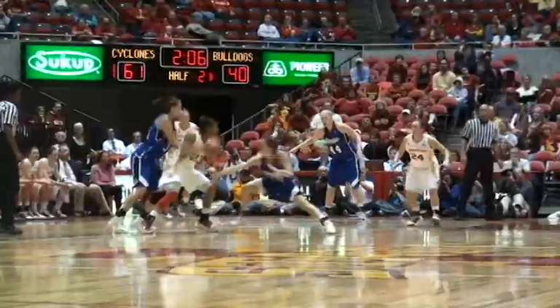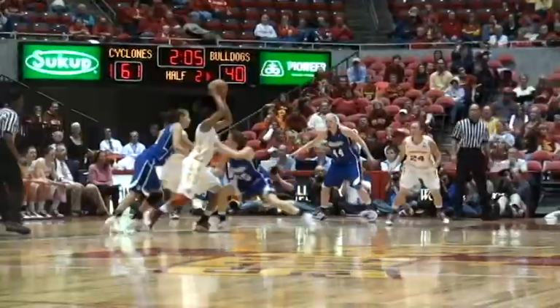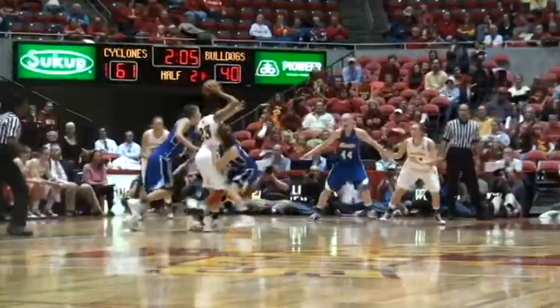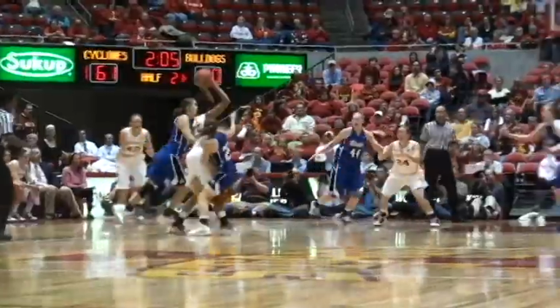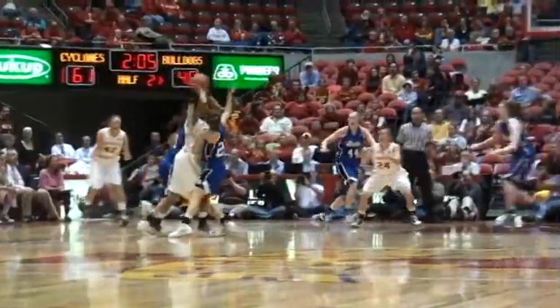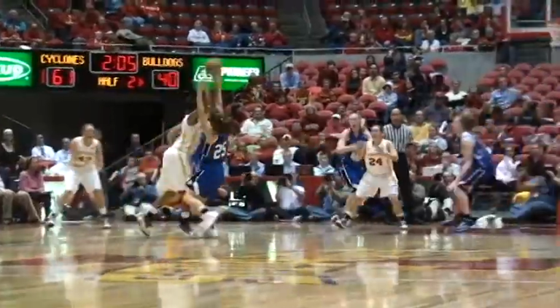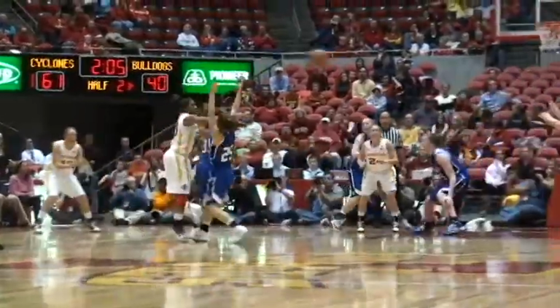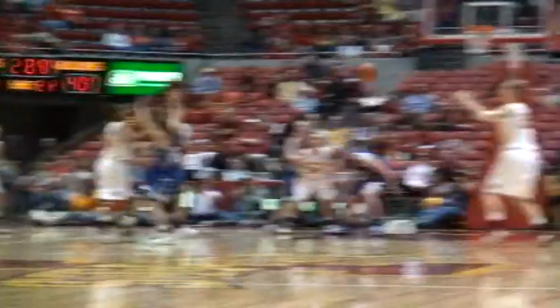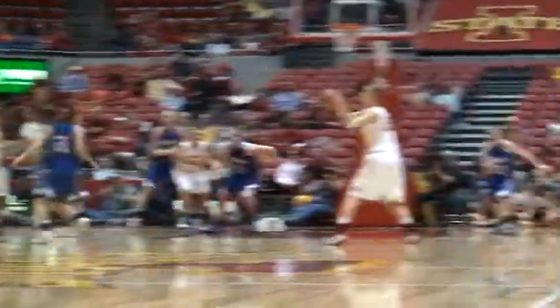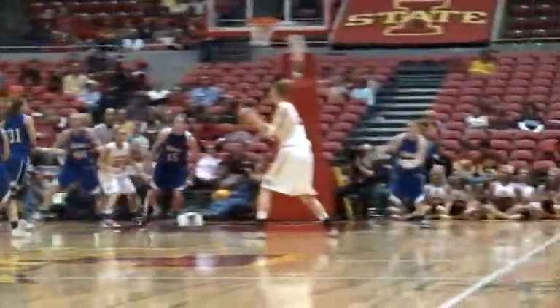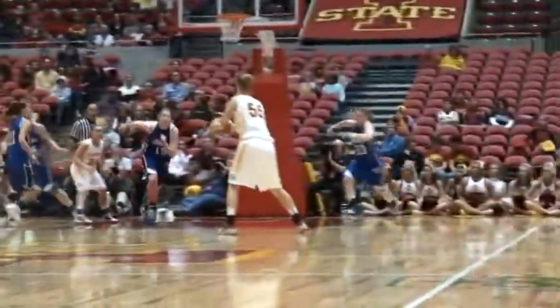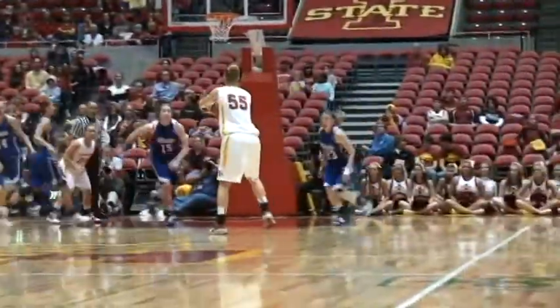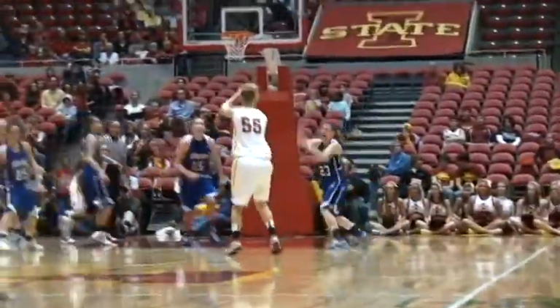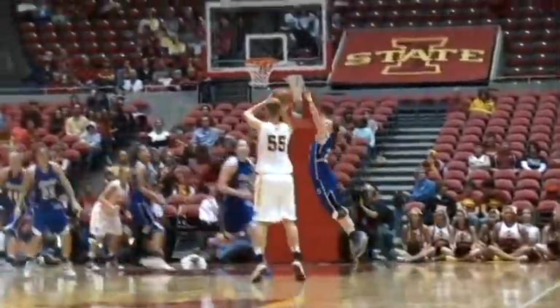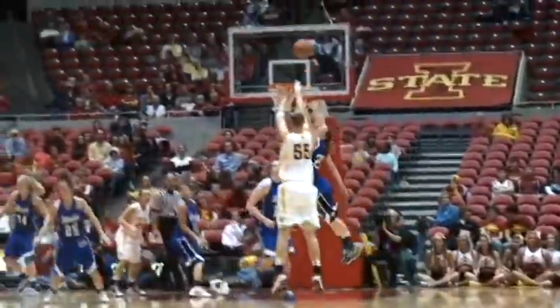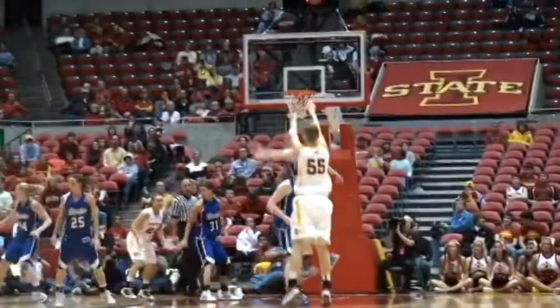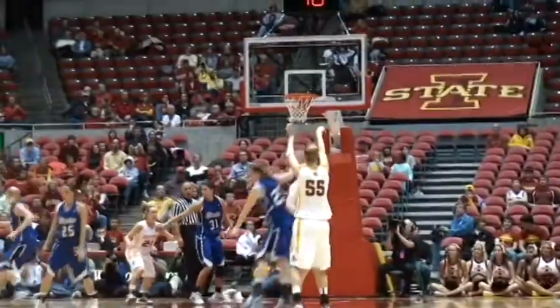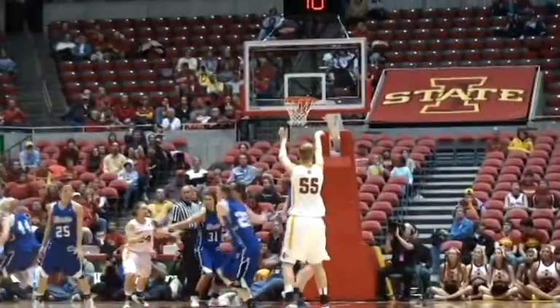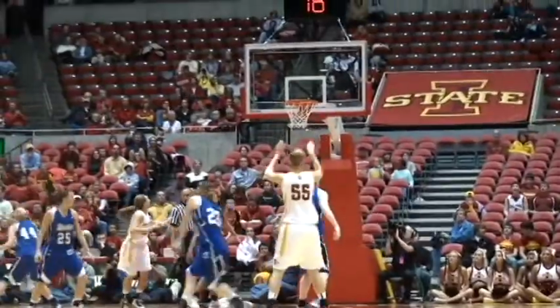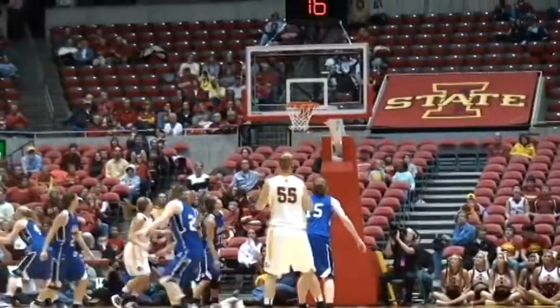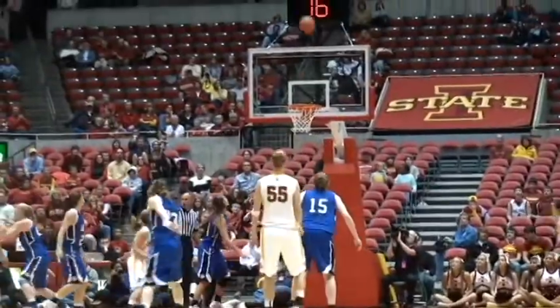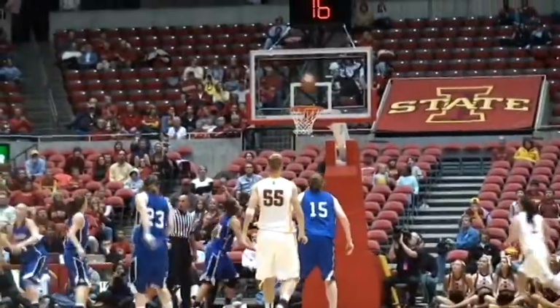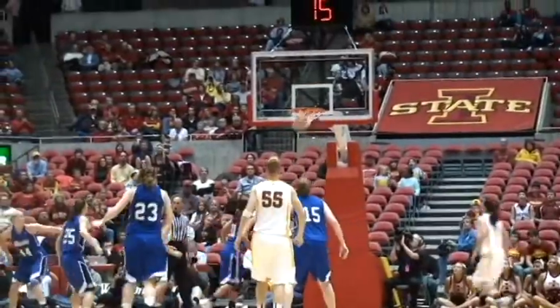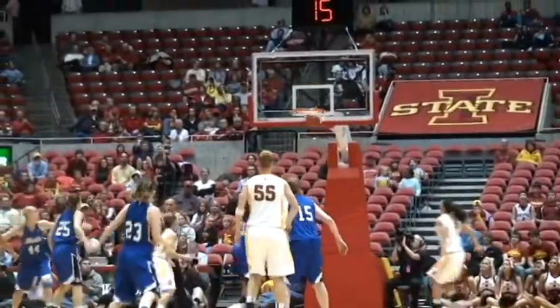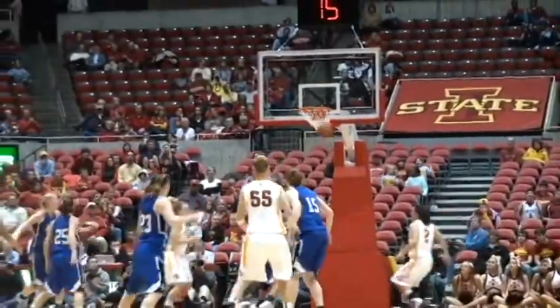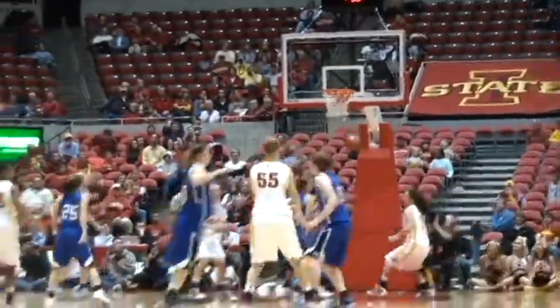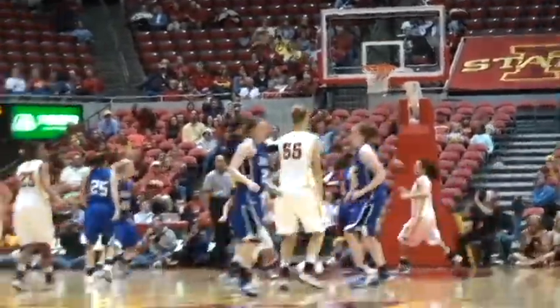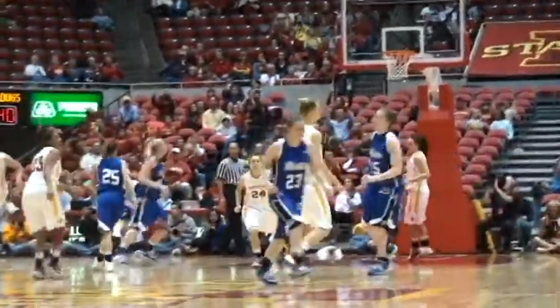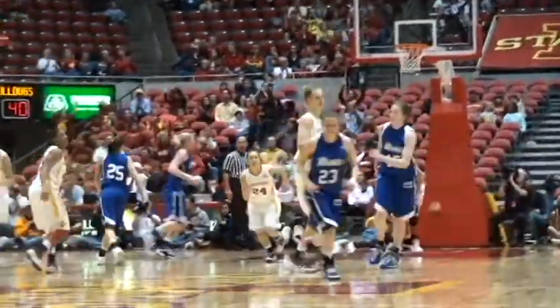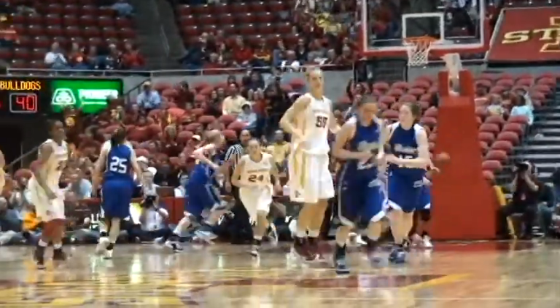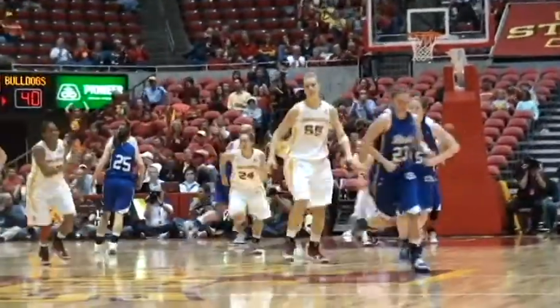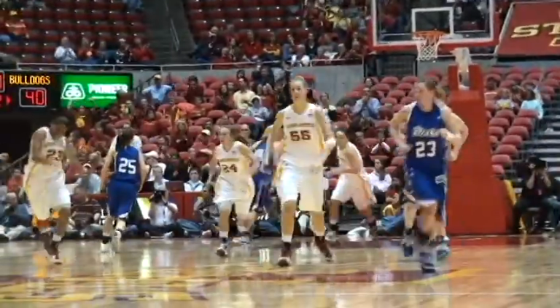Cole, caught in a two-time, gets it off to Prince for three — it's good. She banks it in.